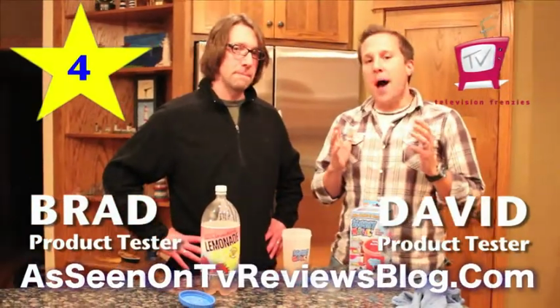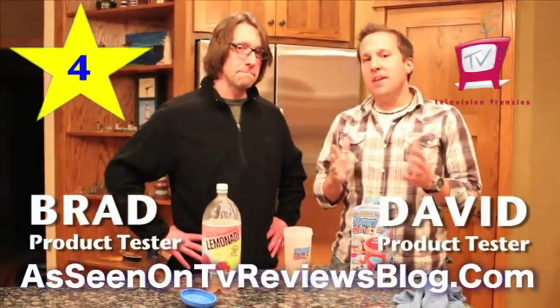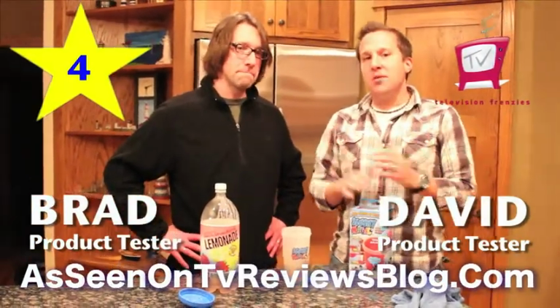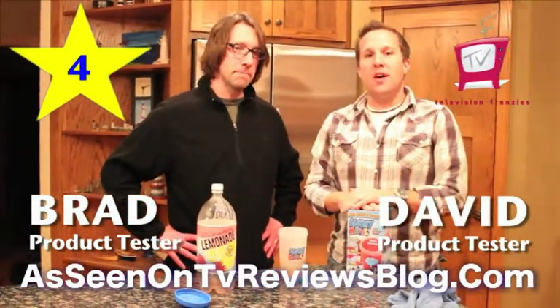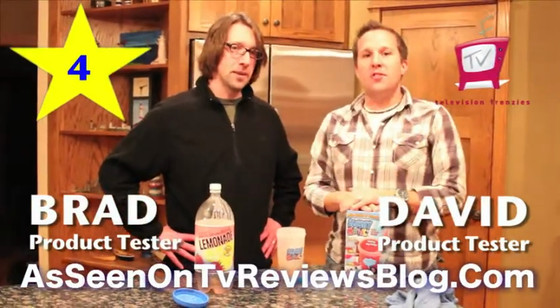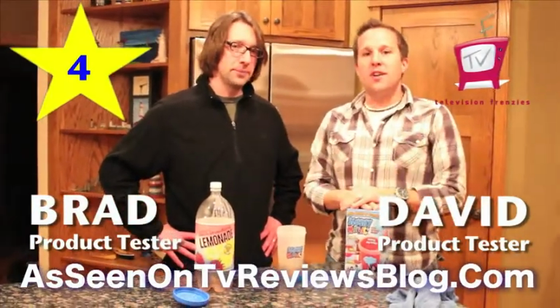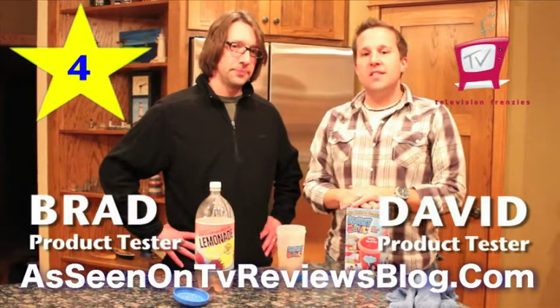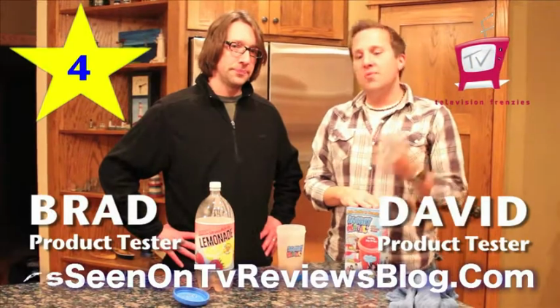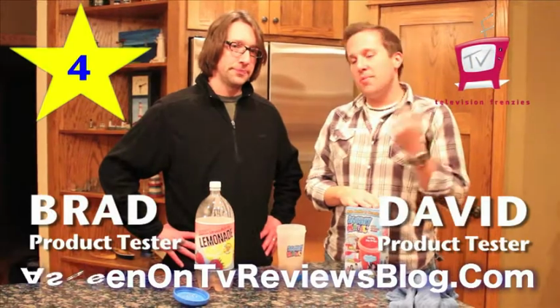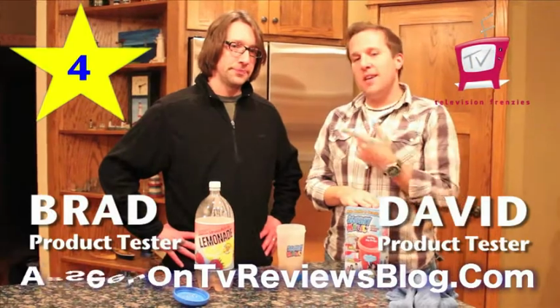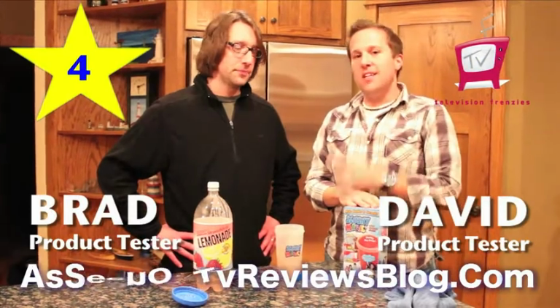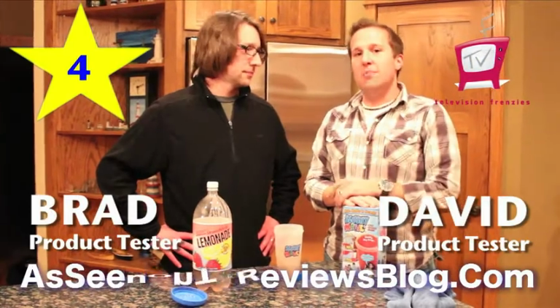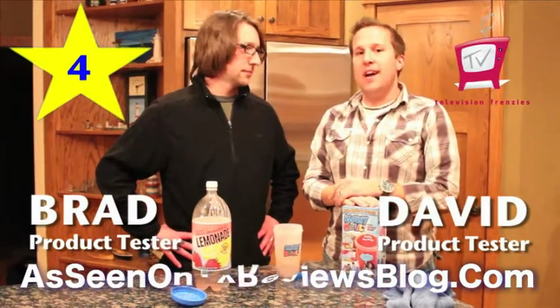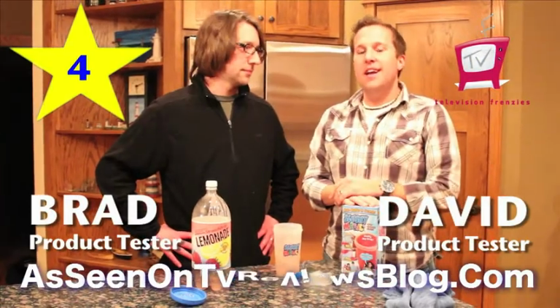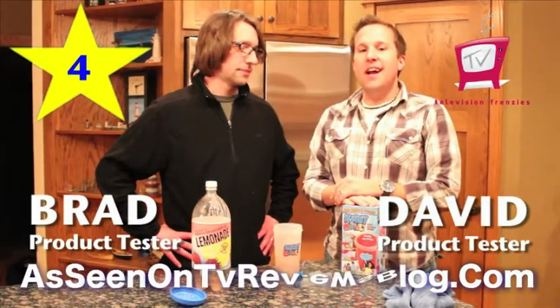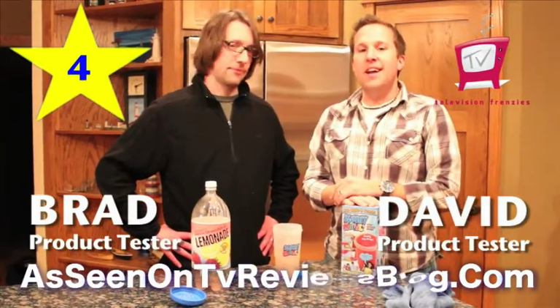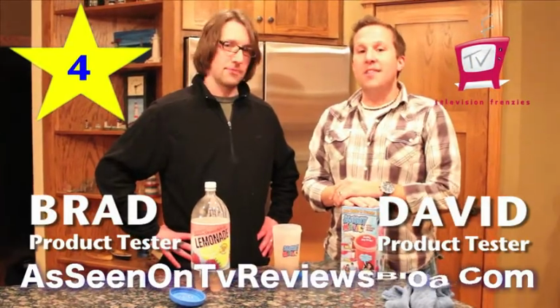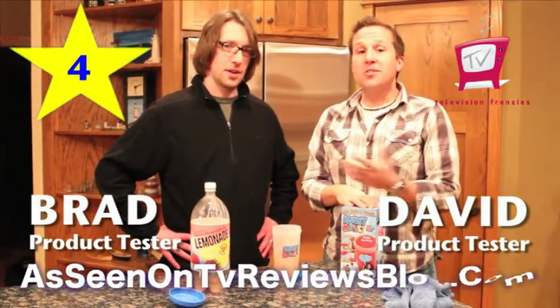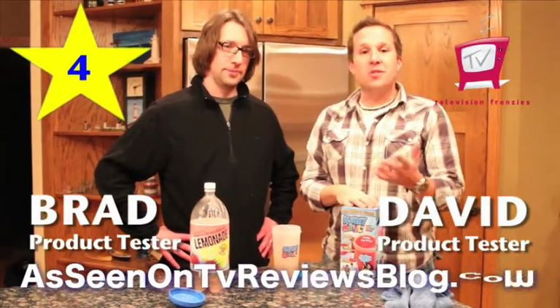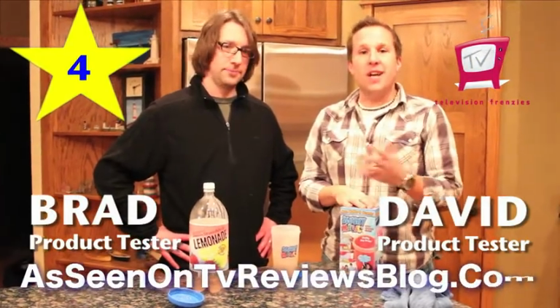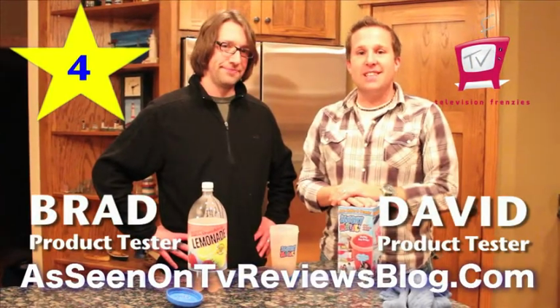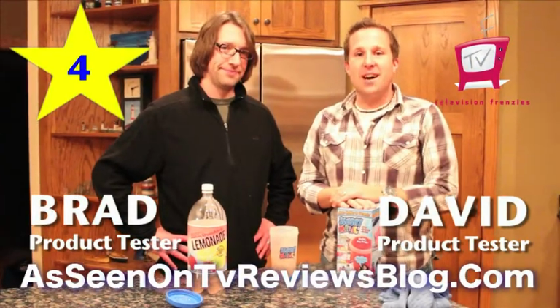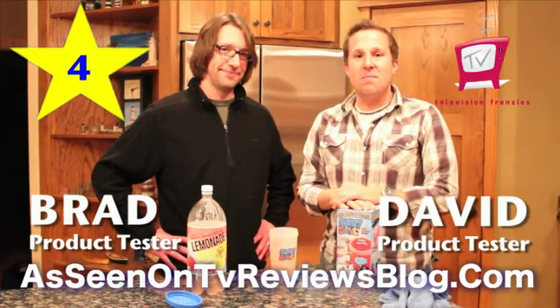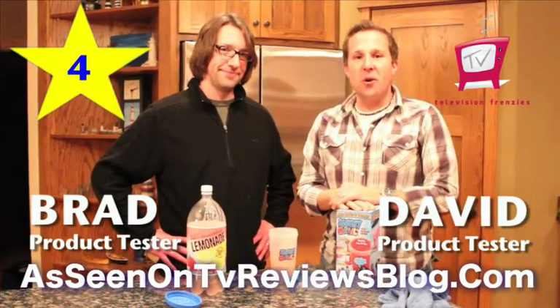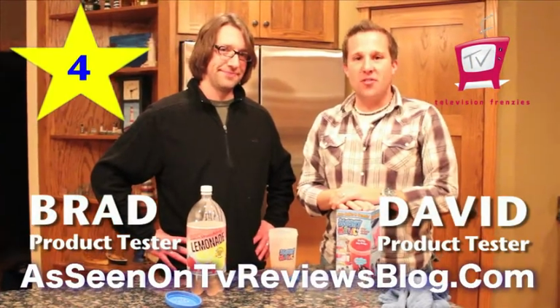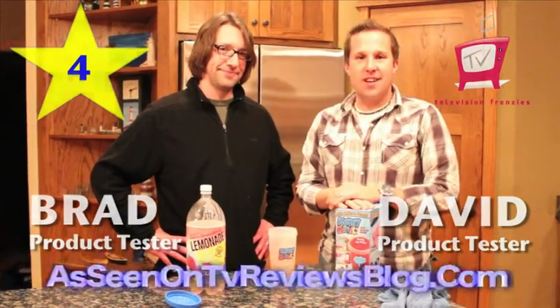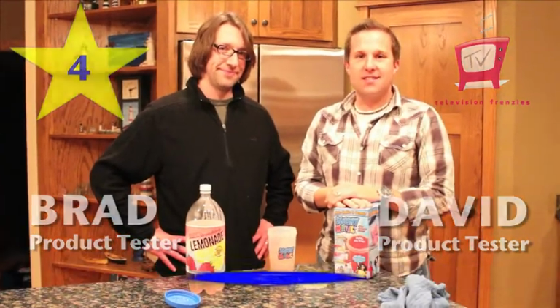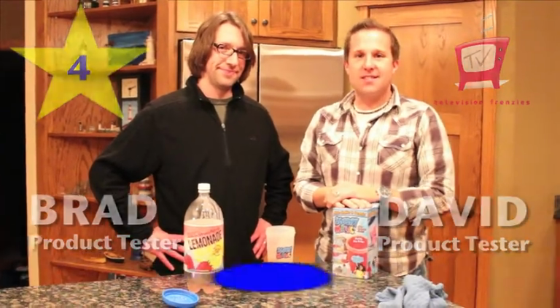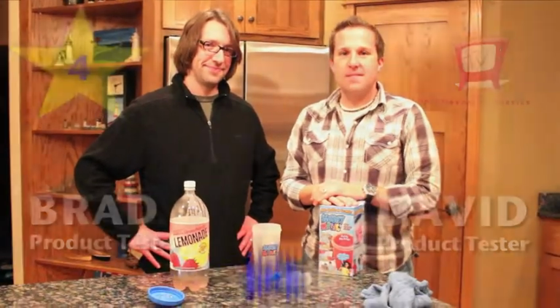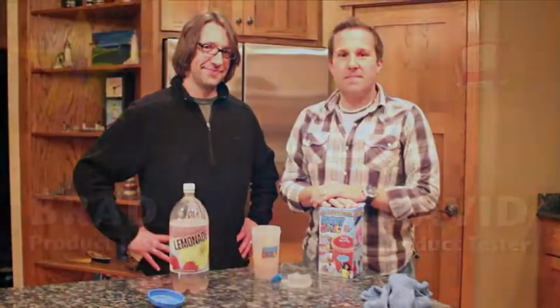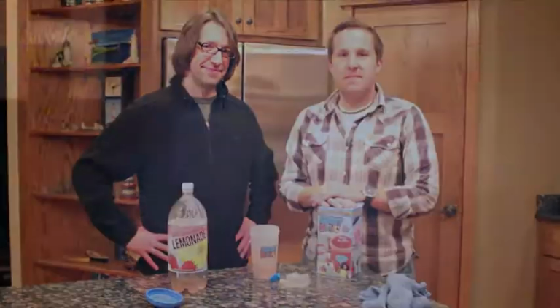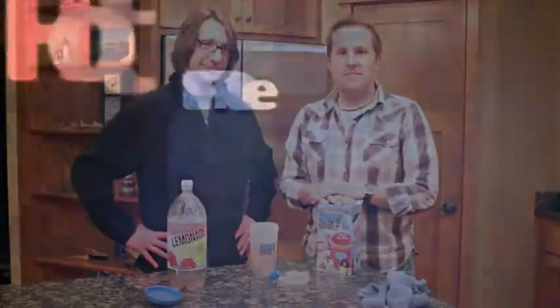I'm David of Television Frenzies, with me is Brad. Thanks so much for checking this out. Over and out.